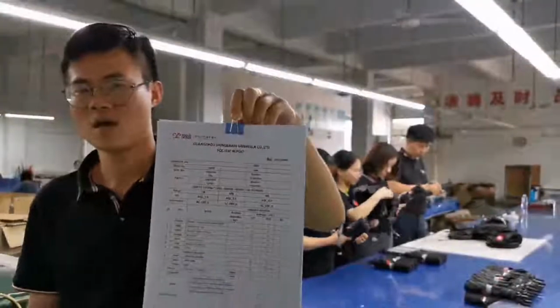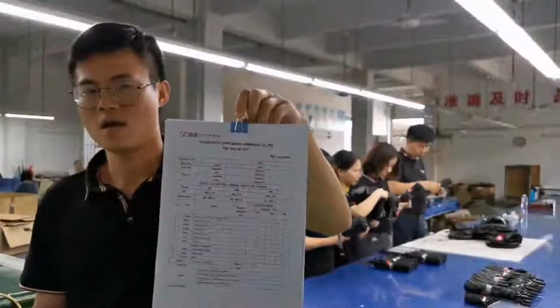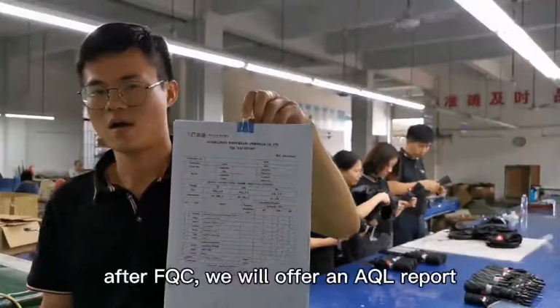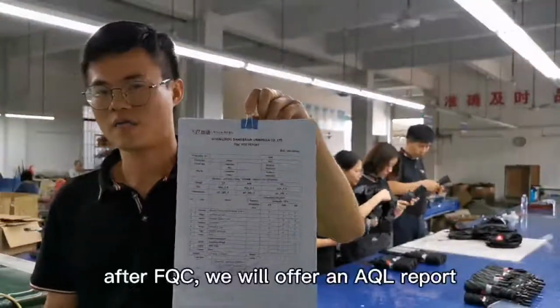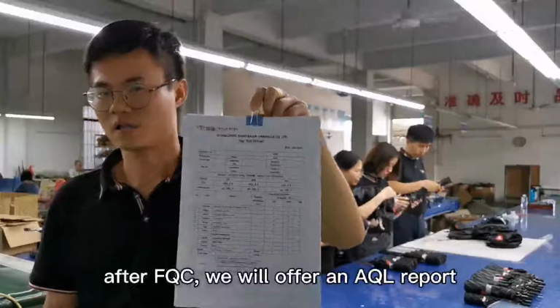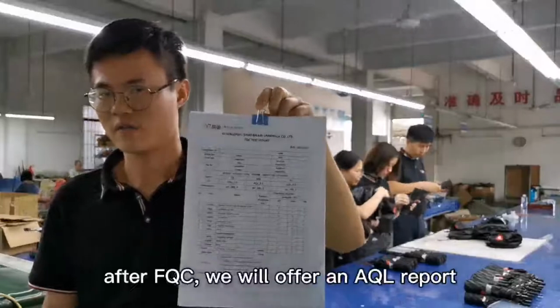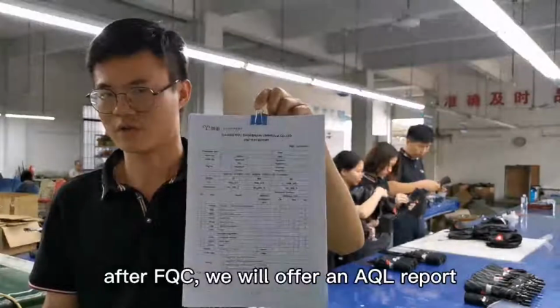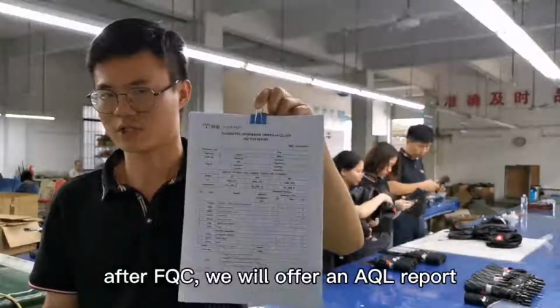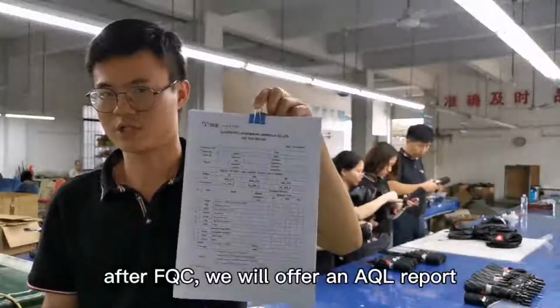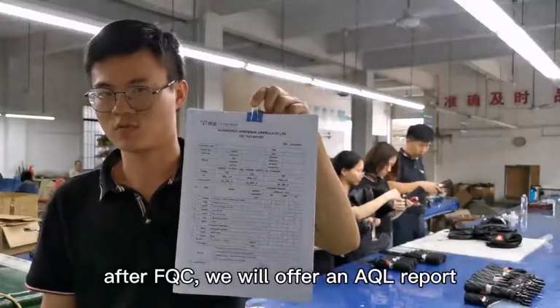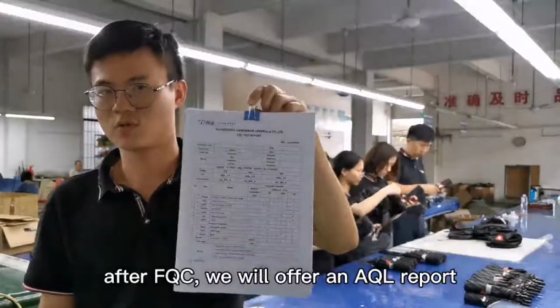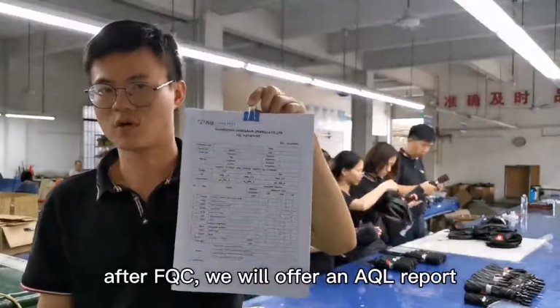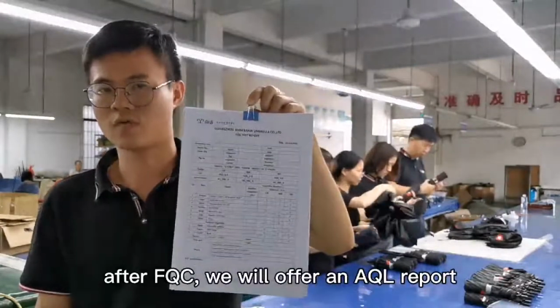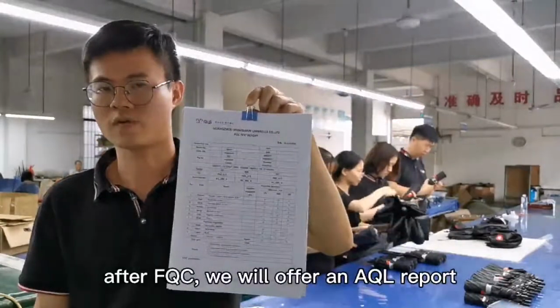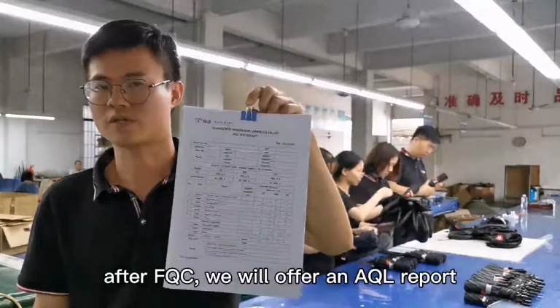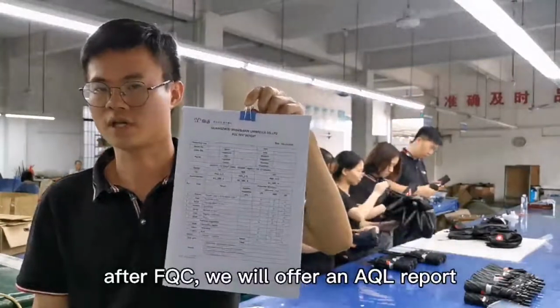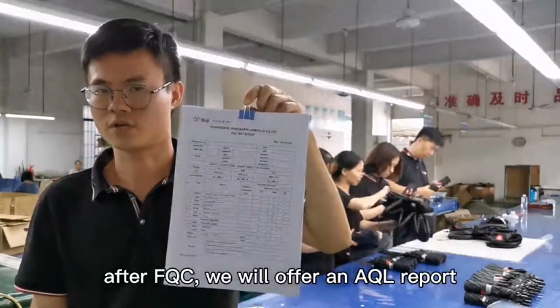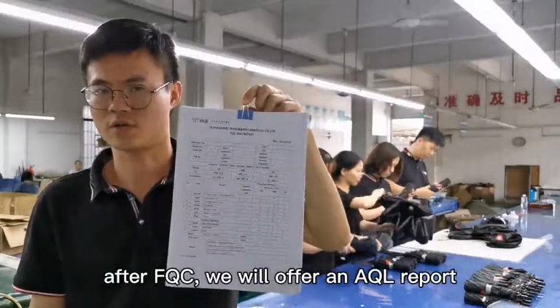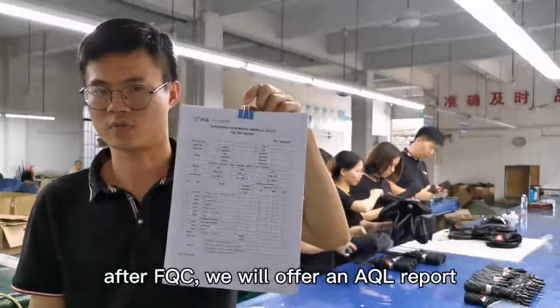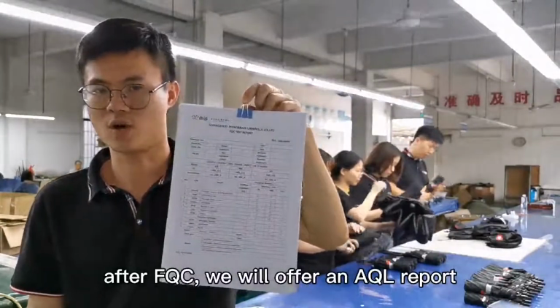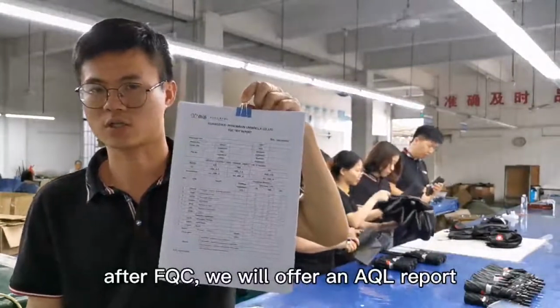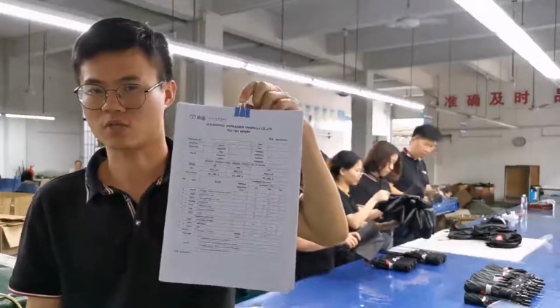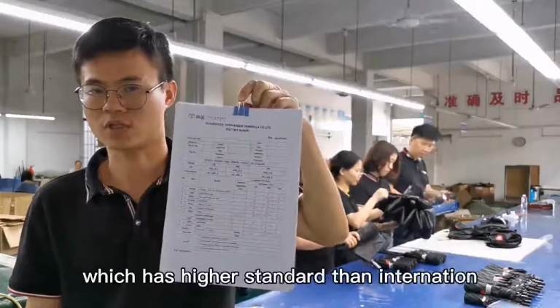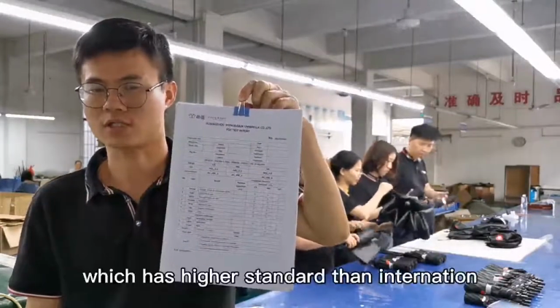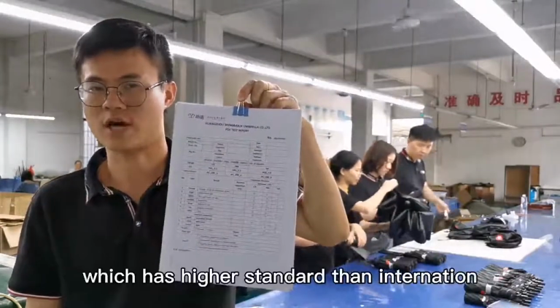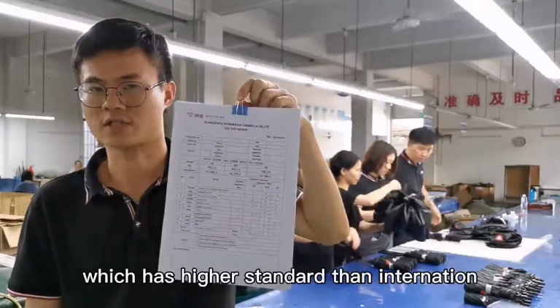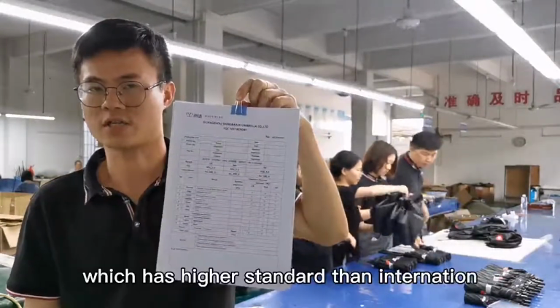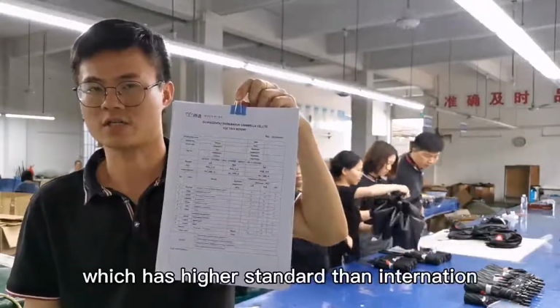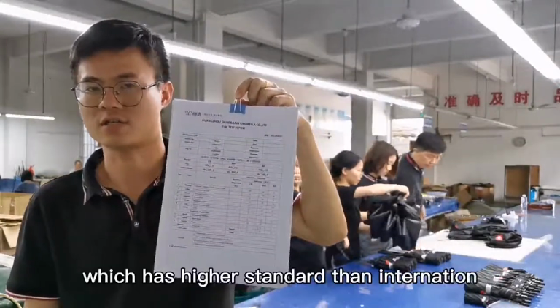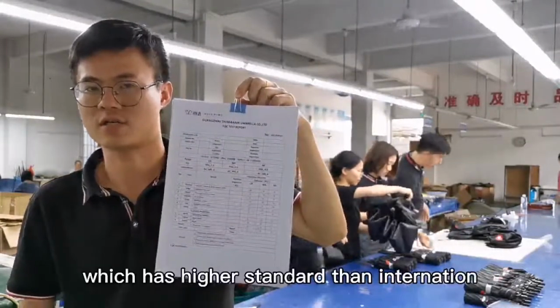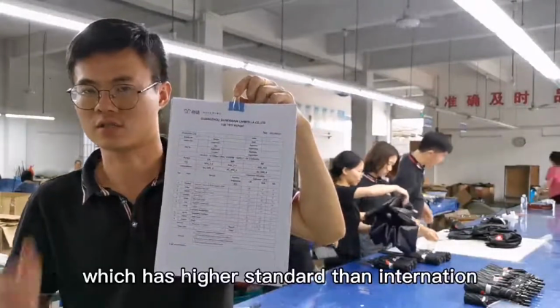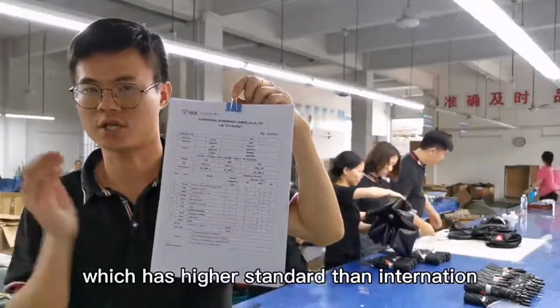After FQC, we will offer an AQA report which has a higher standard than the national standard.